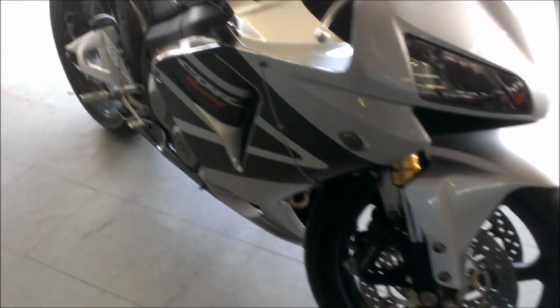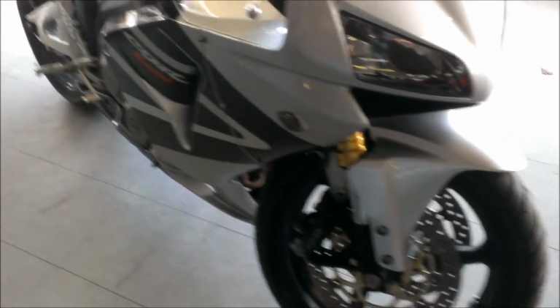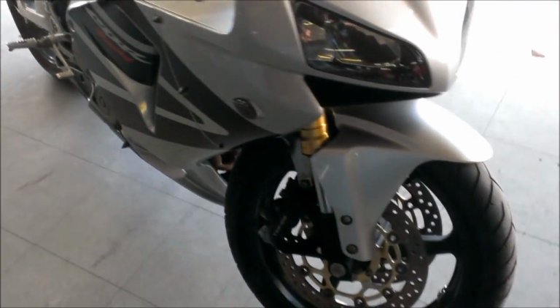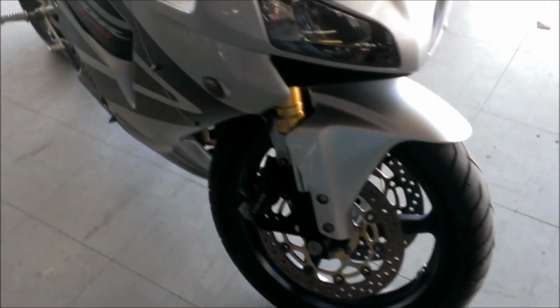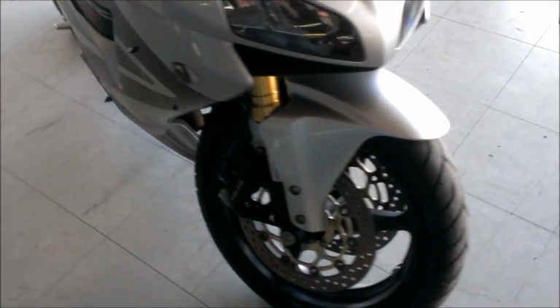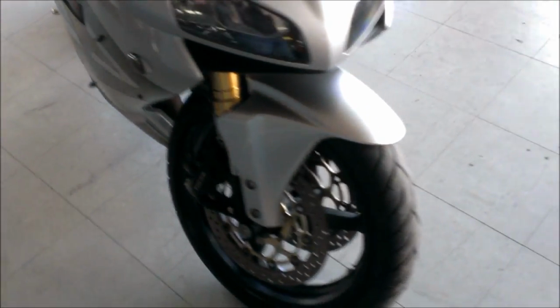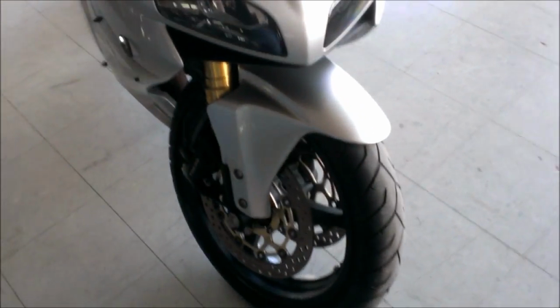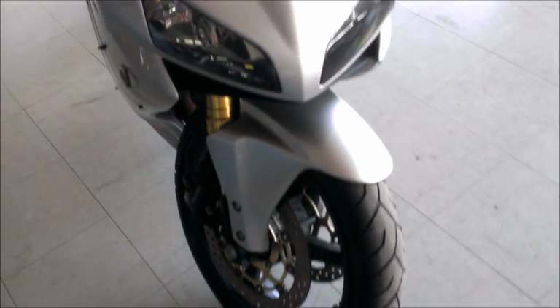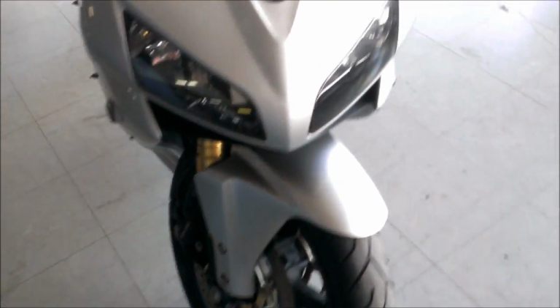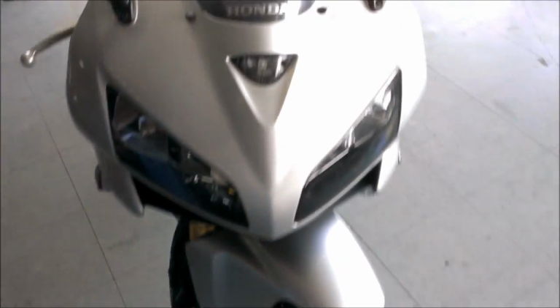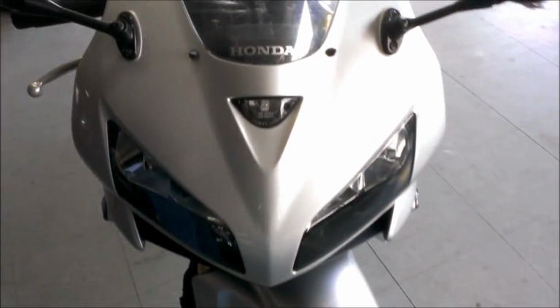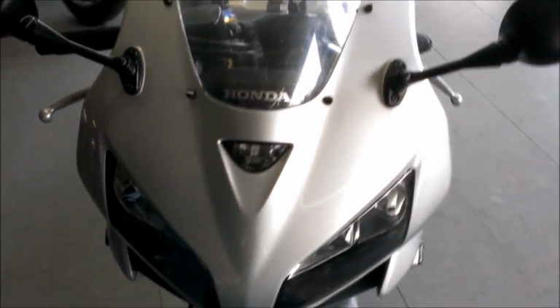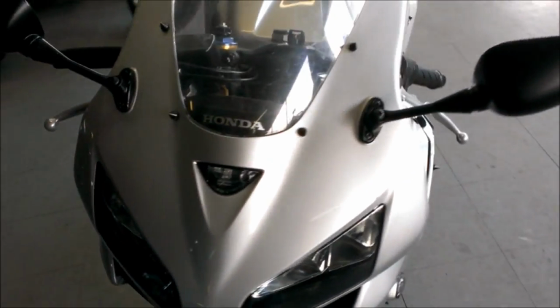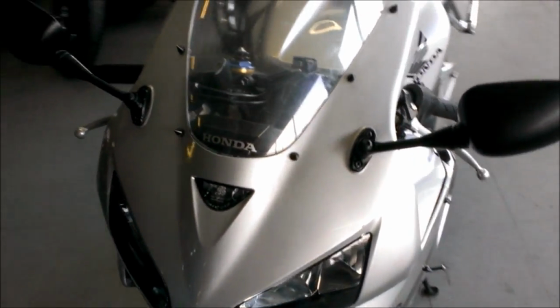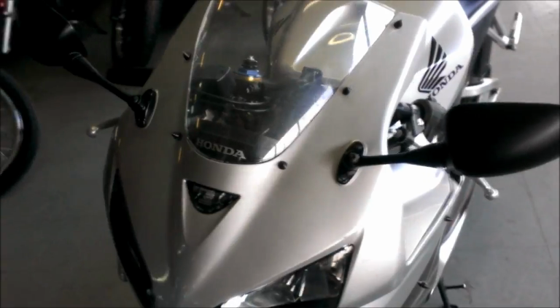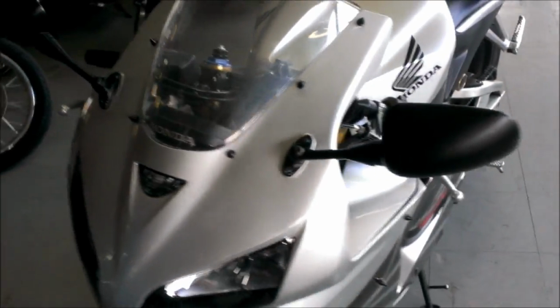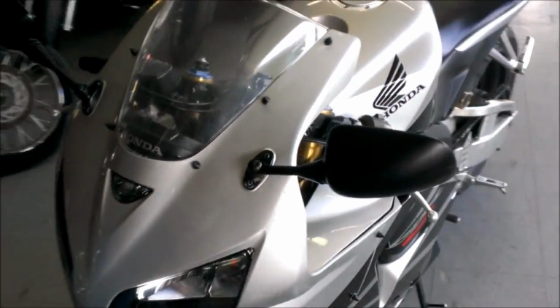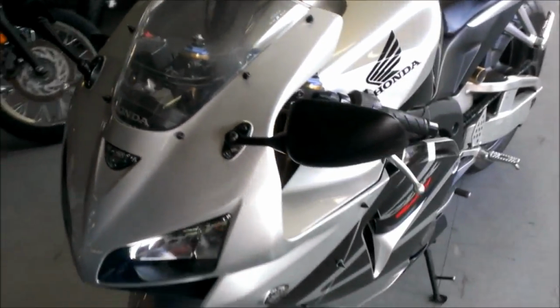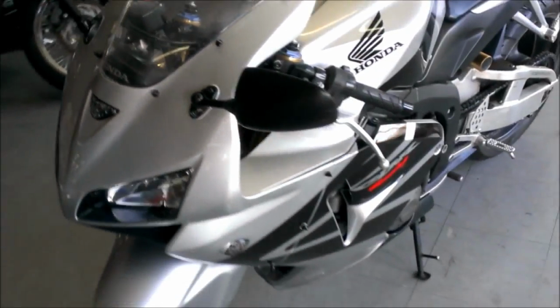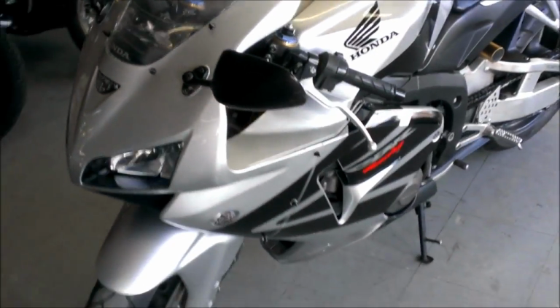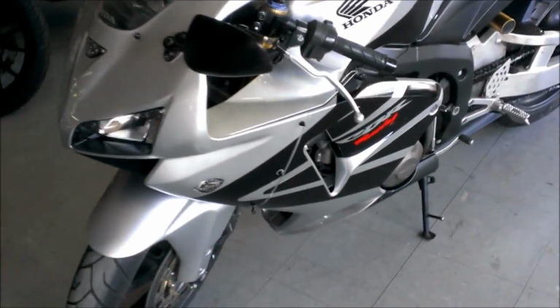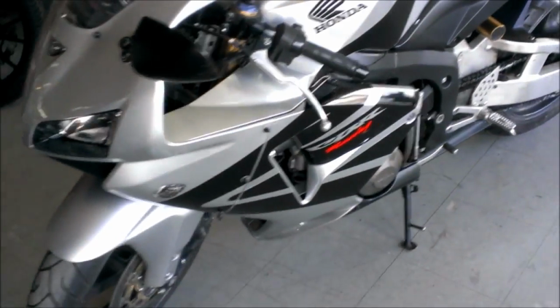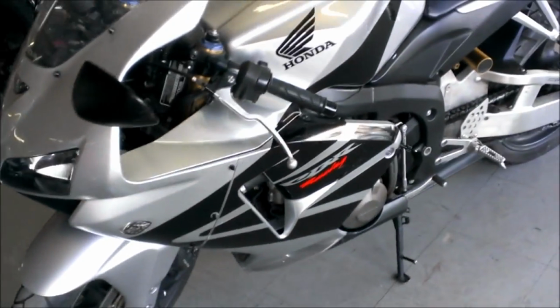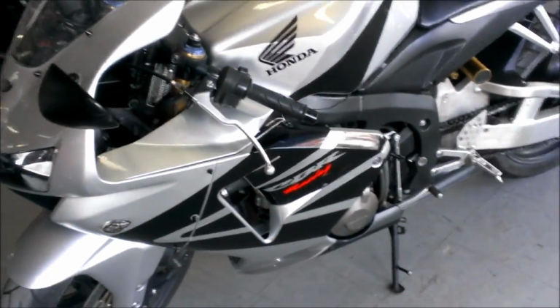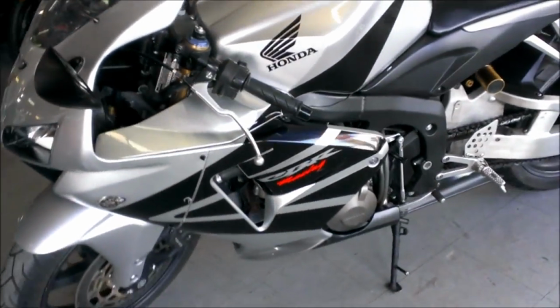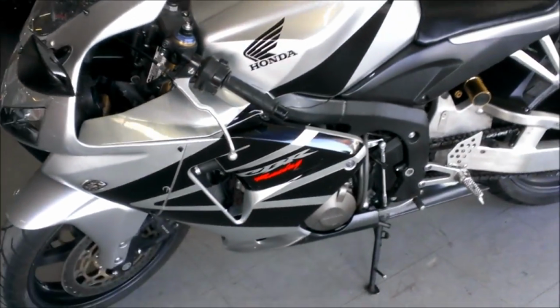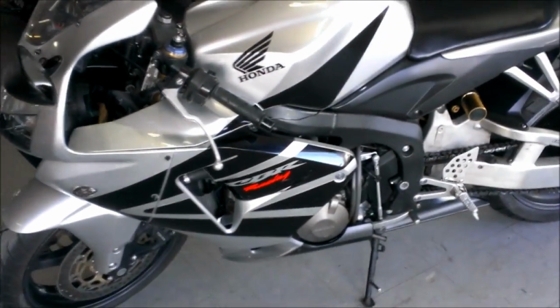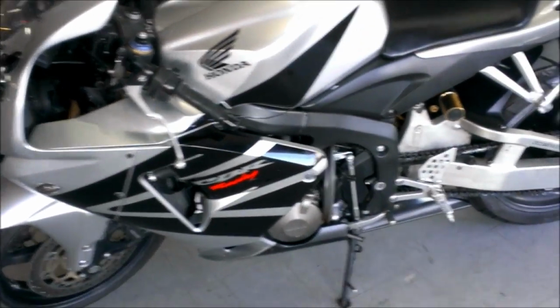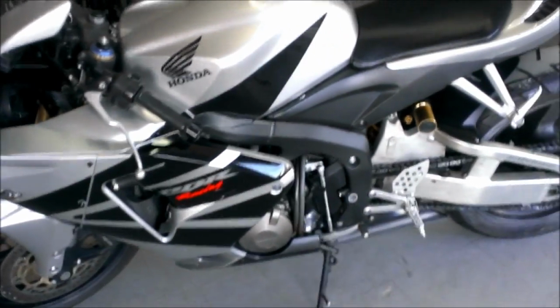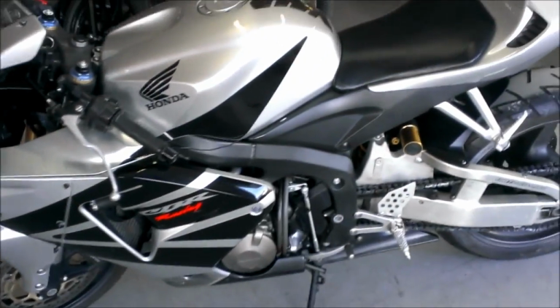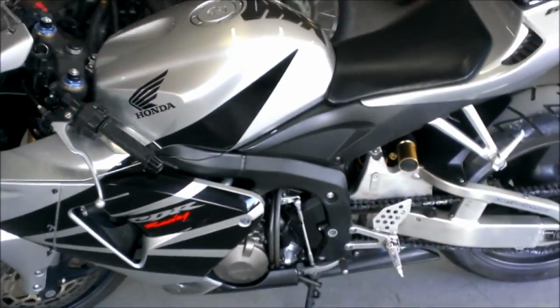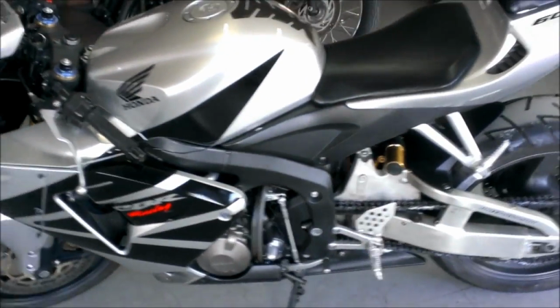This bike runs strong and needs nothing. It was just serviced at an authorized Honda dealership, full fluid exchange, inspected, and includes a 6-month warranty.